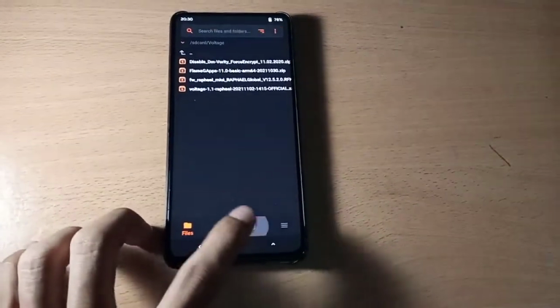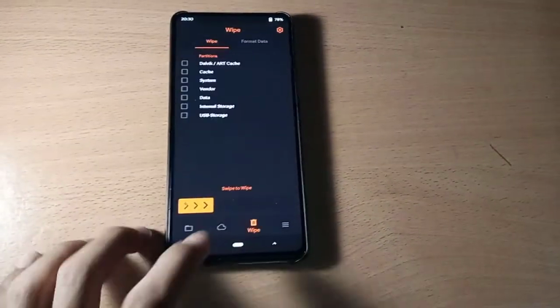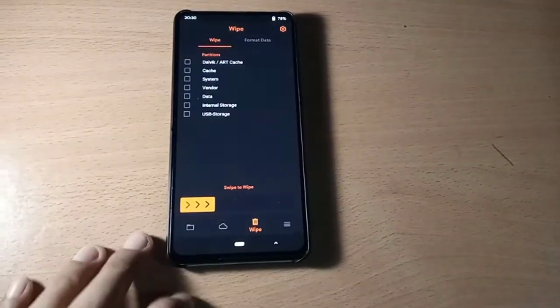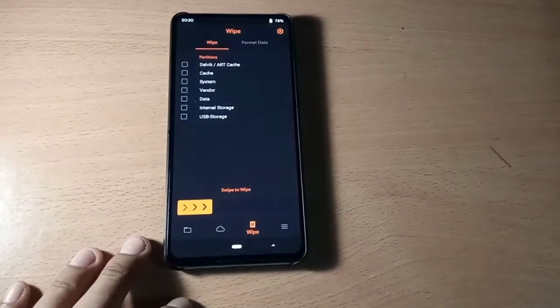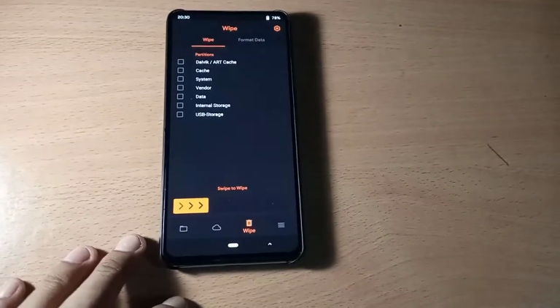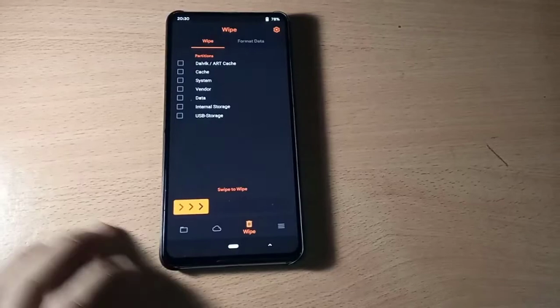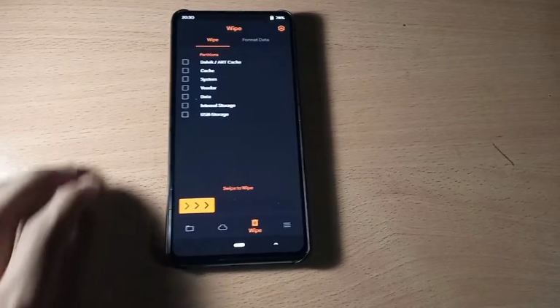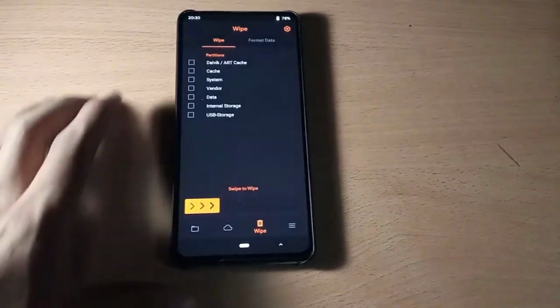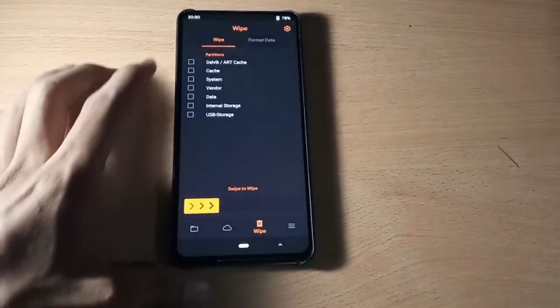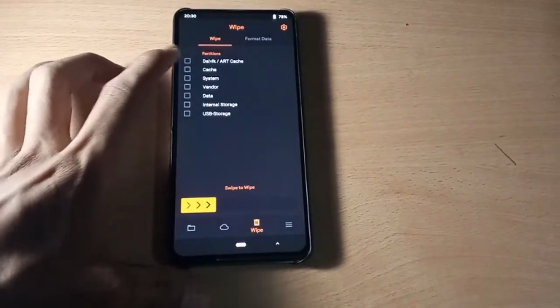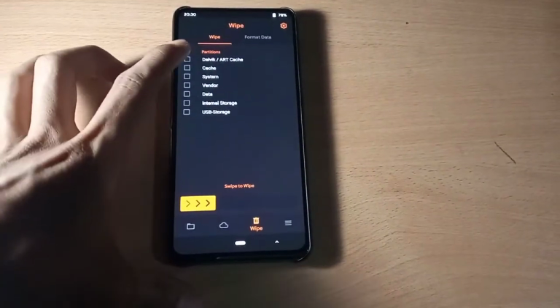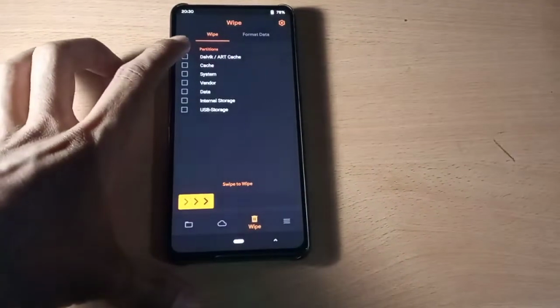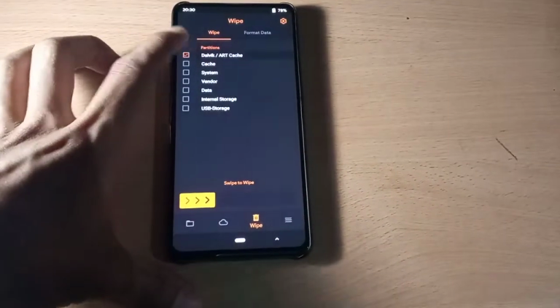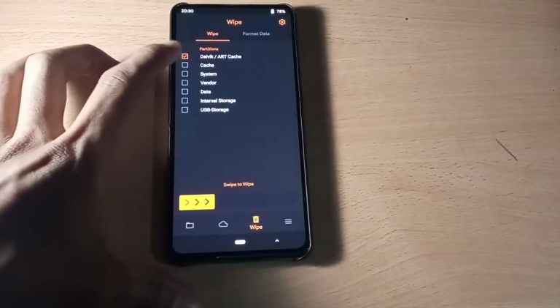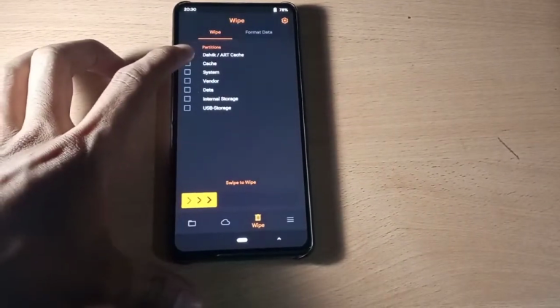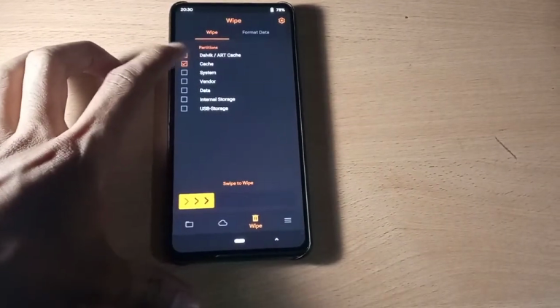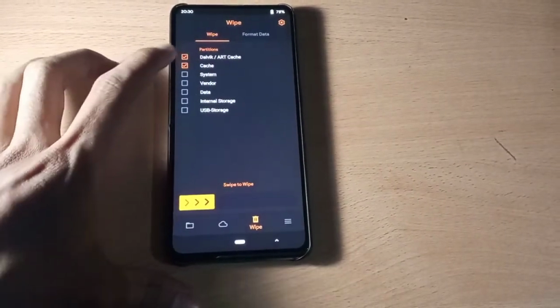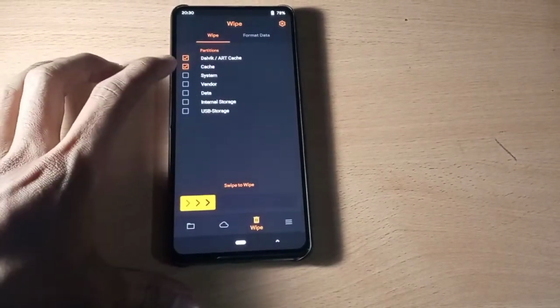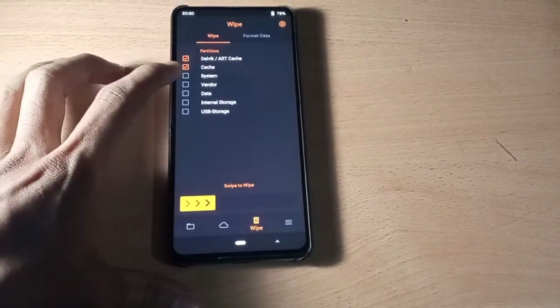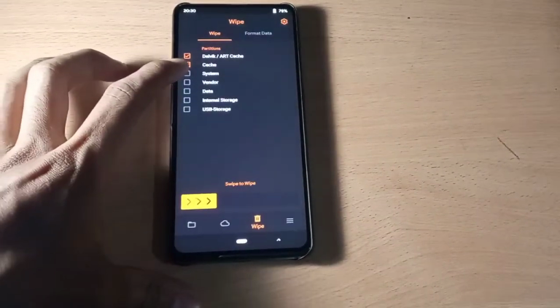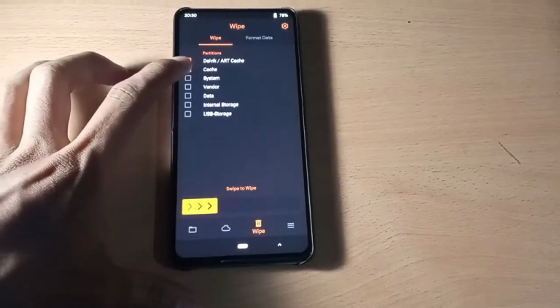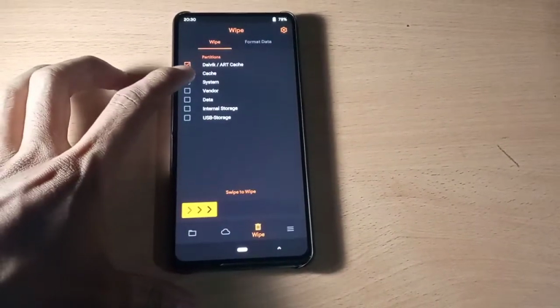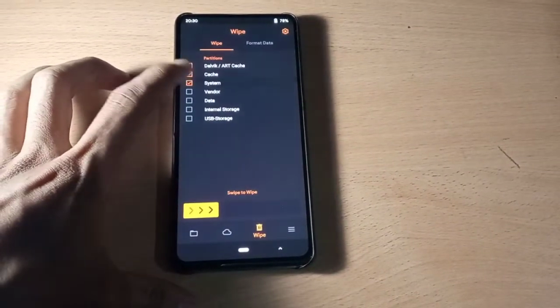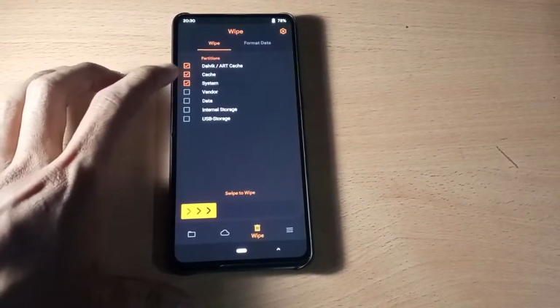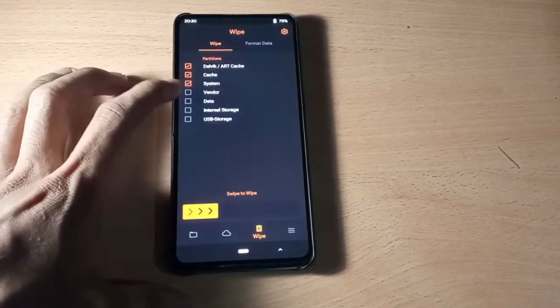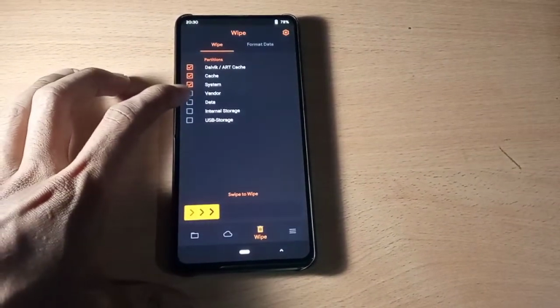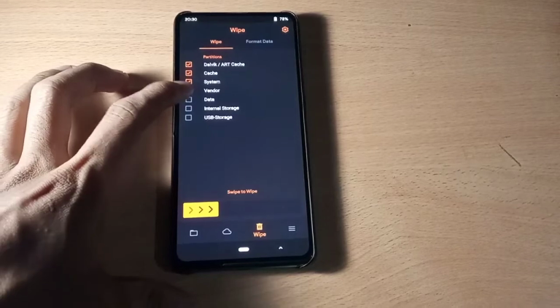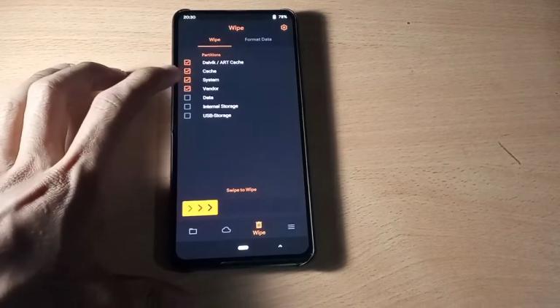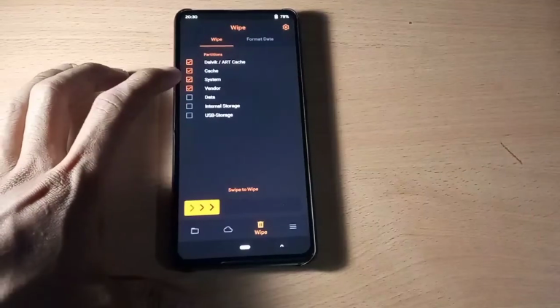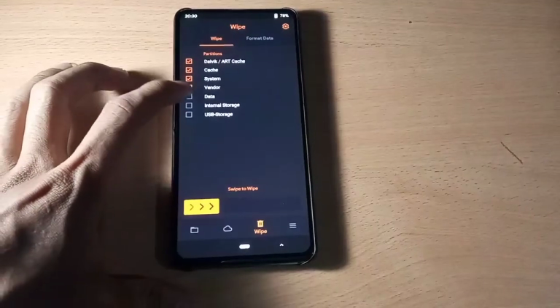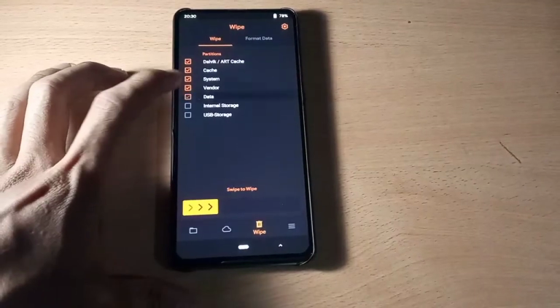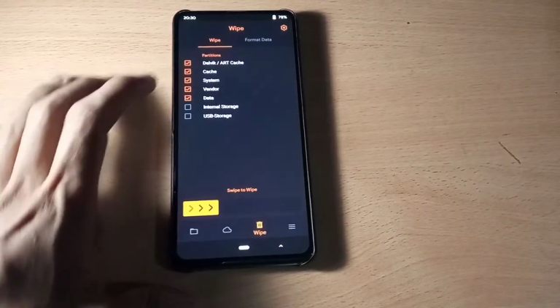Wipe the partitions: Dalvik, cache, system, vendor, and data. Then swipe to wipe.